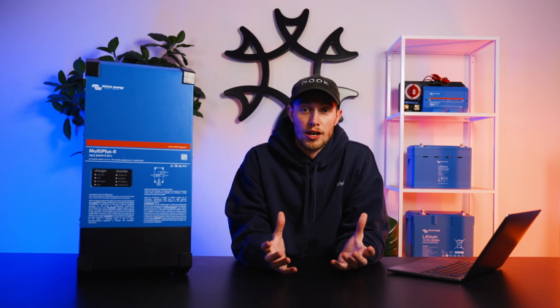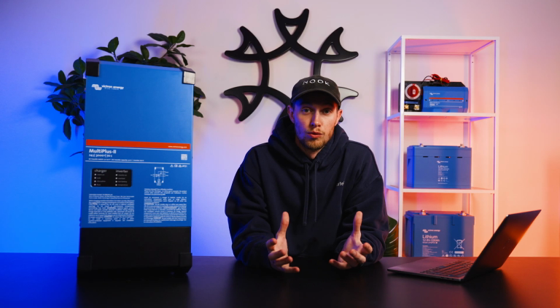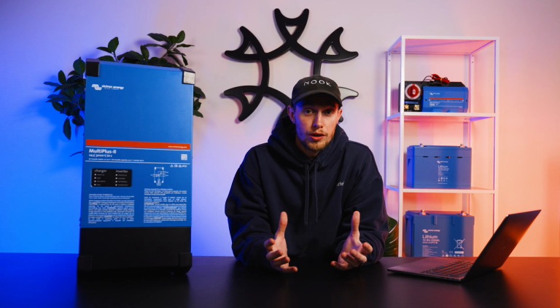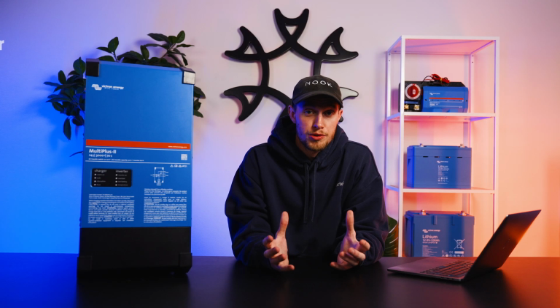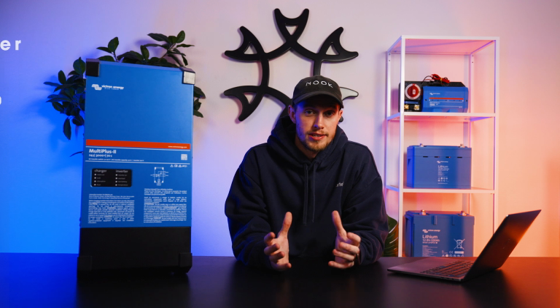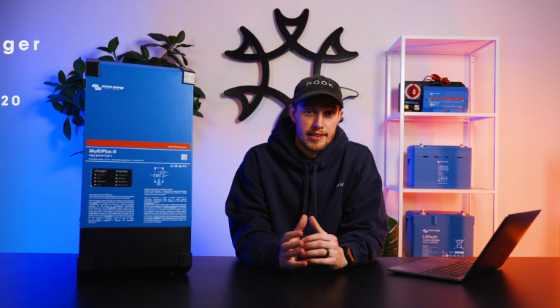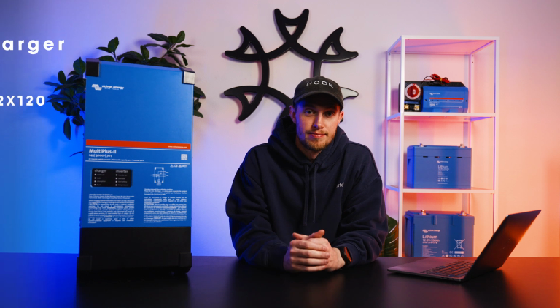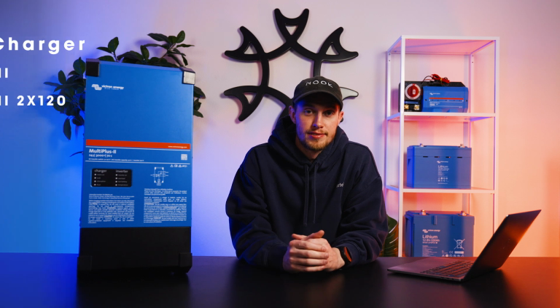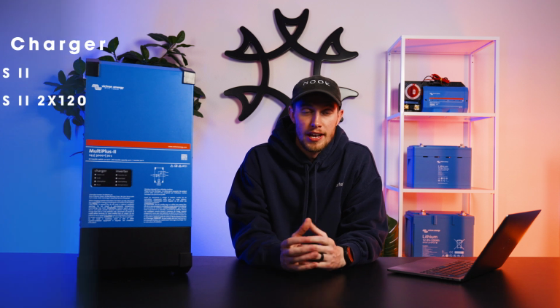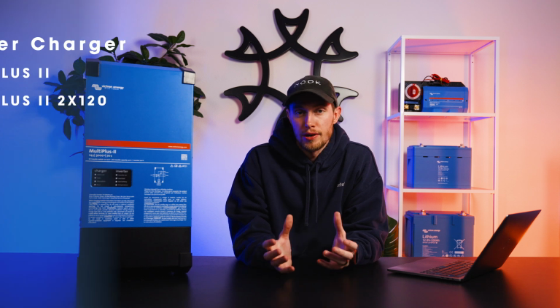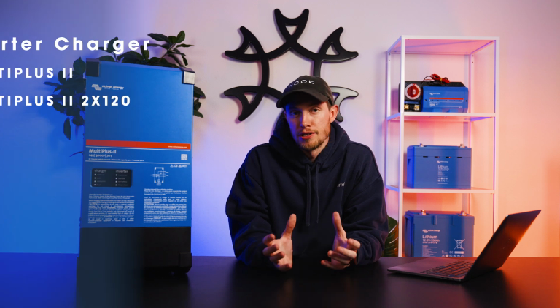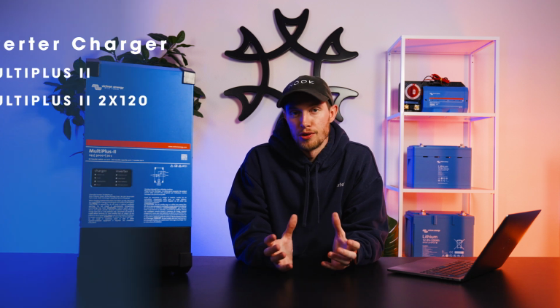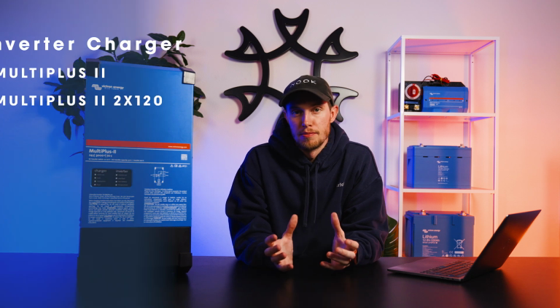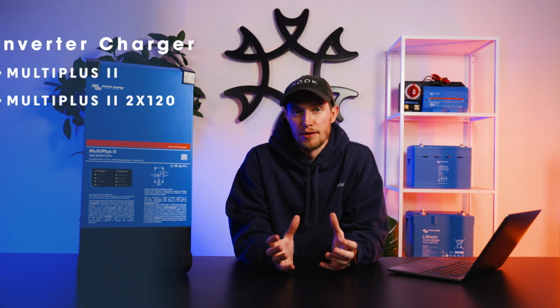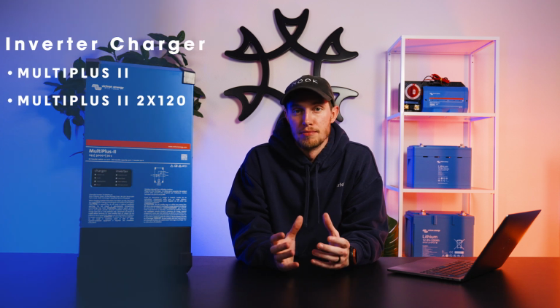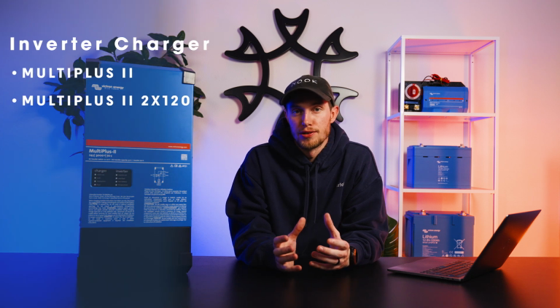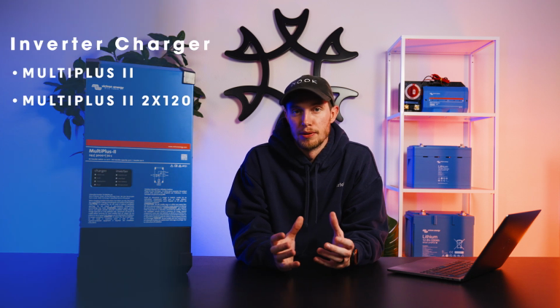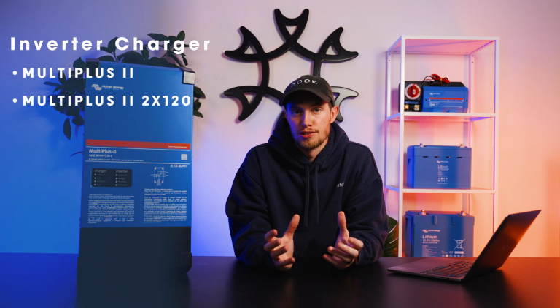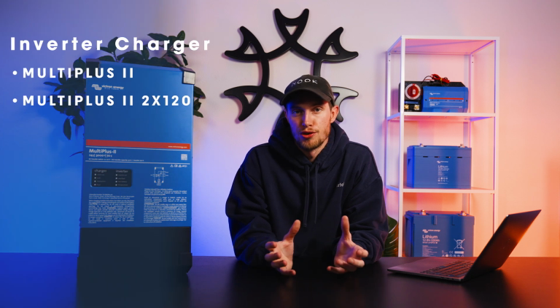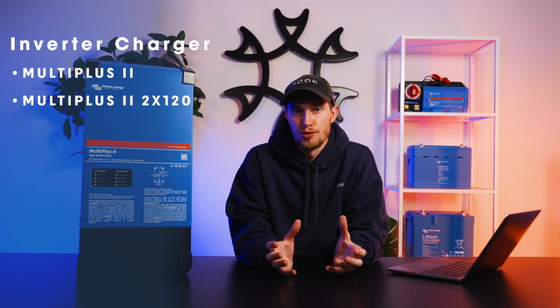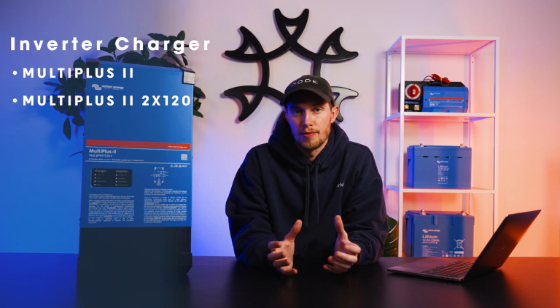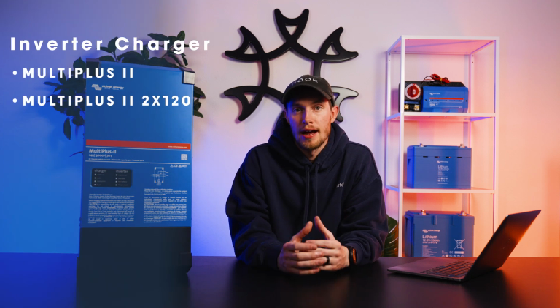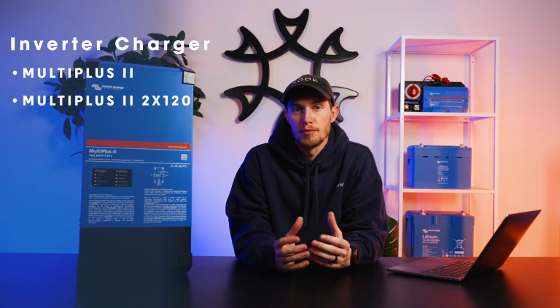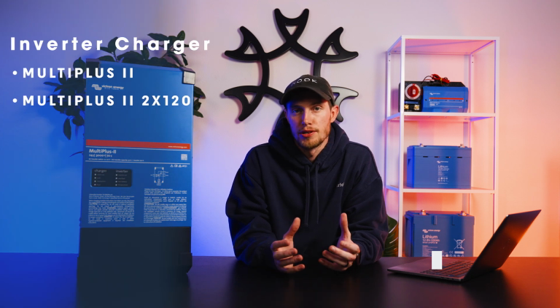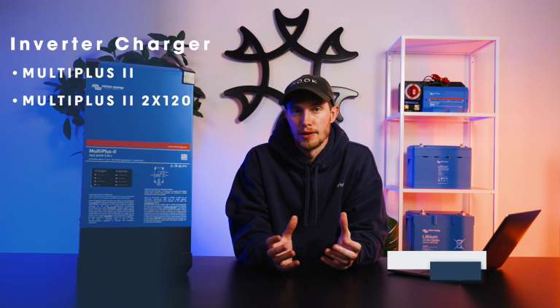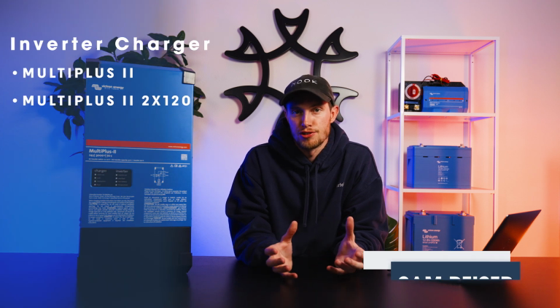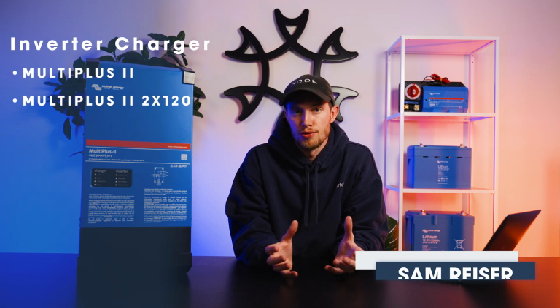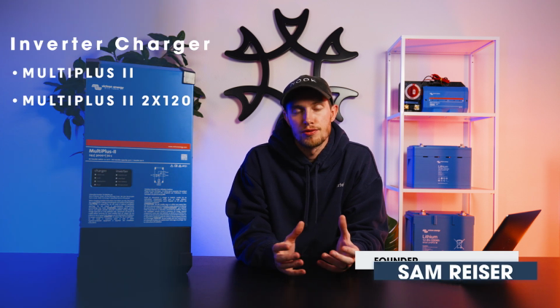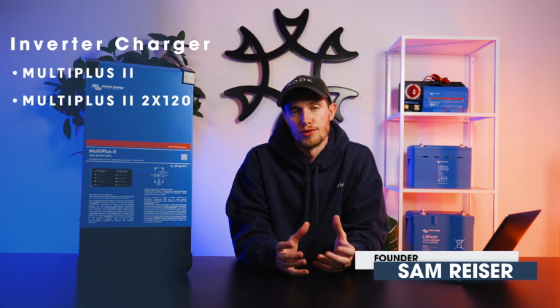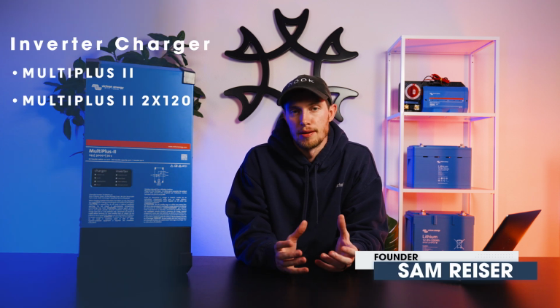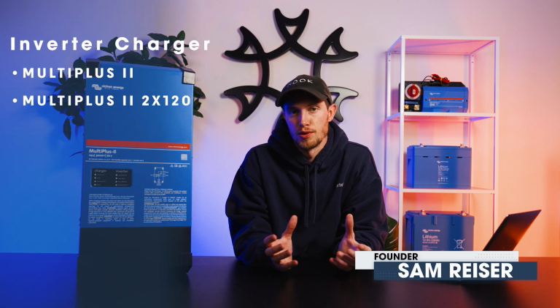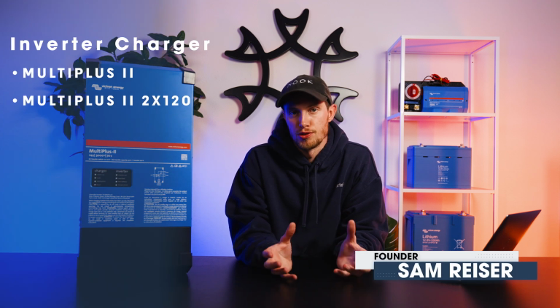Welcome to Artec. Today we're going to be talking about the MultiPlus 2 and the MultiPlus 2 2x120.